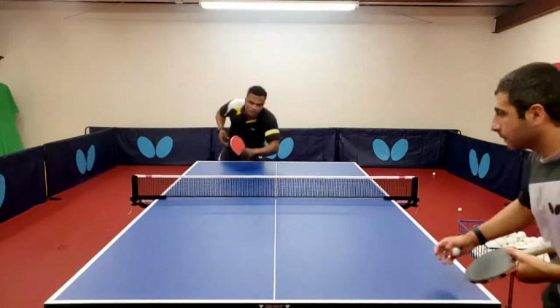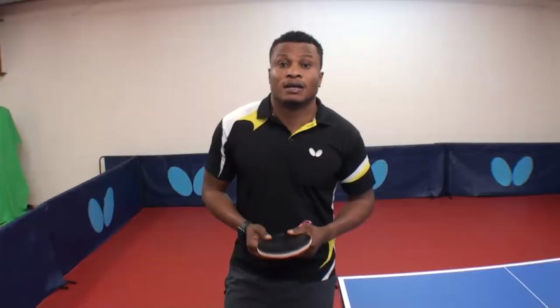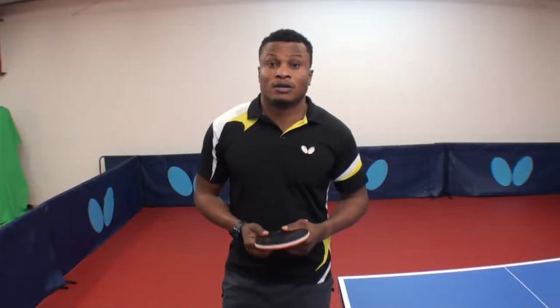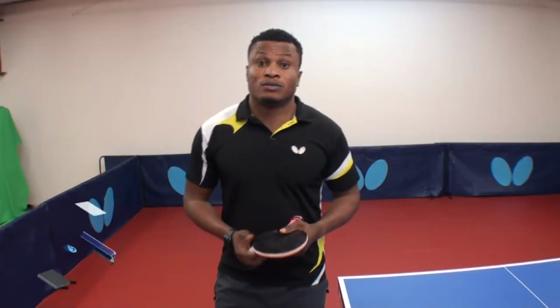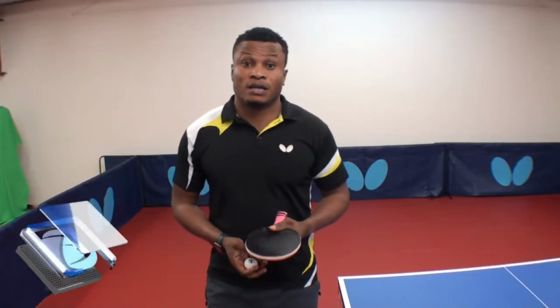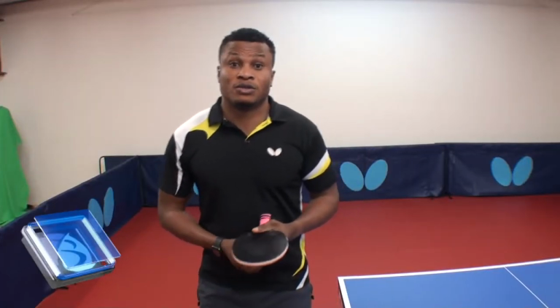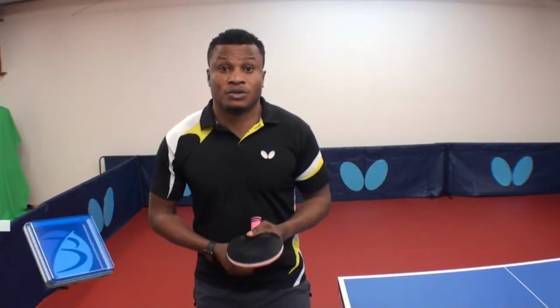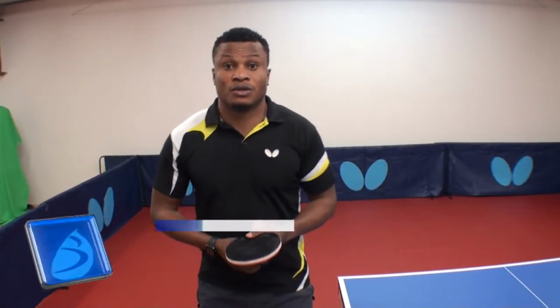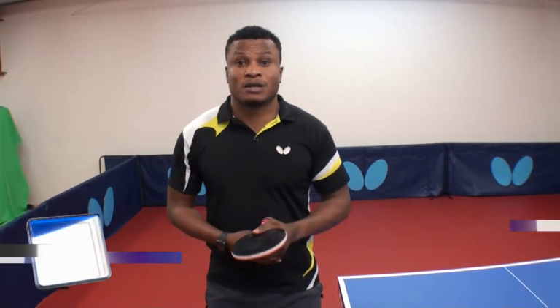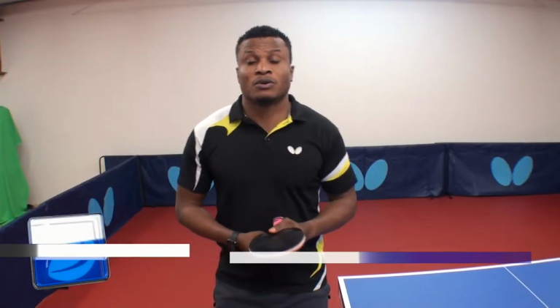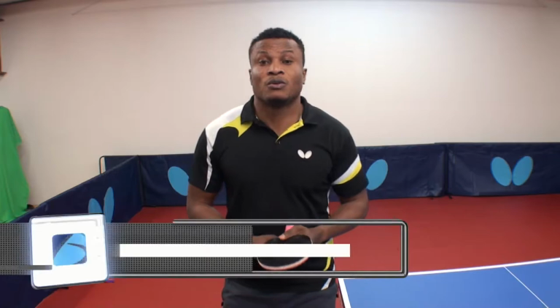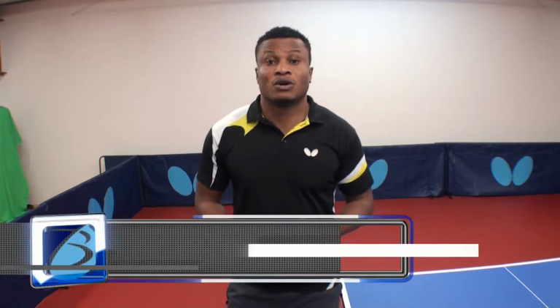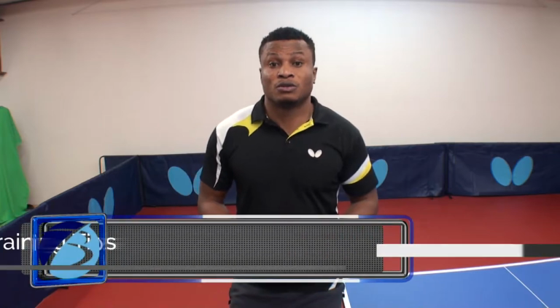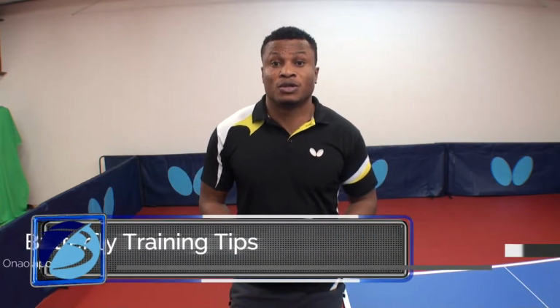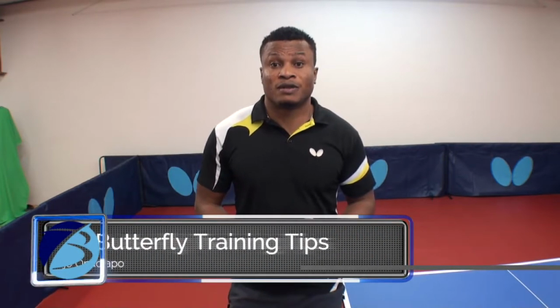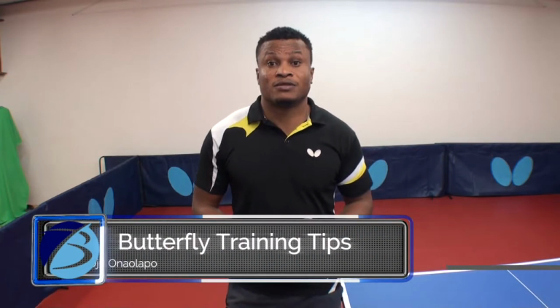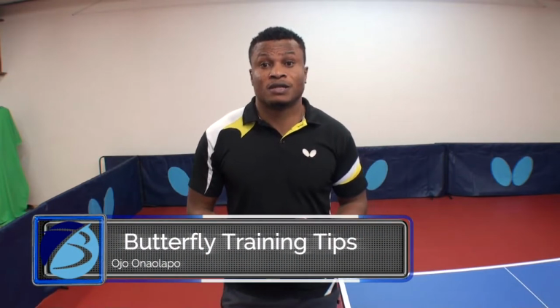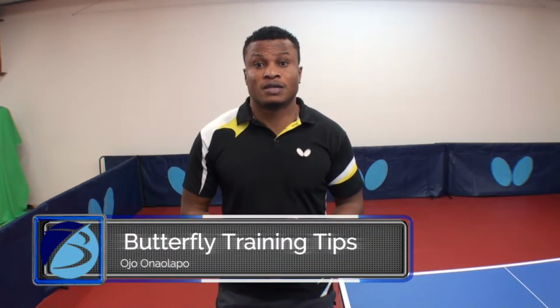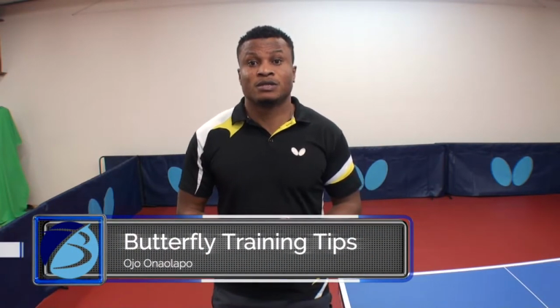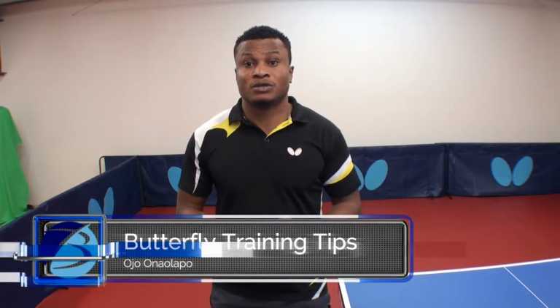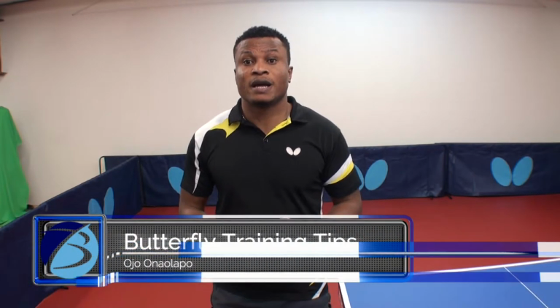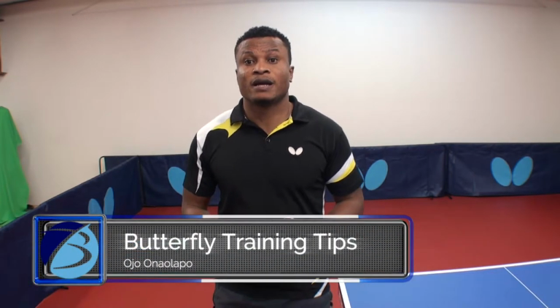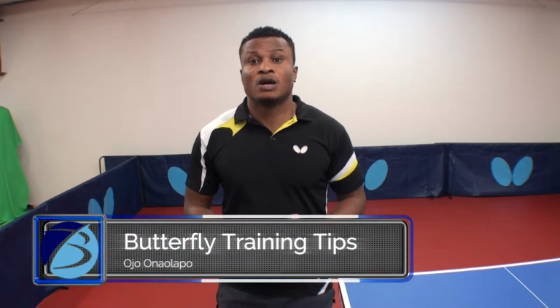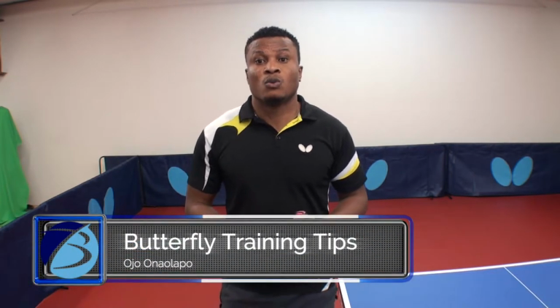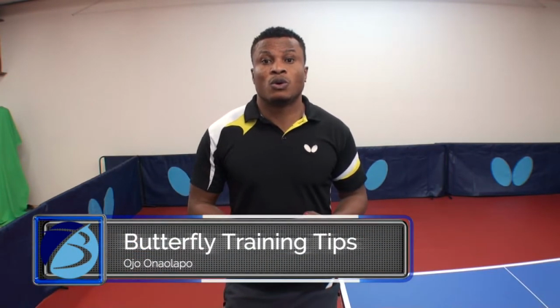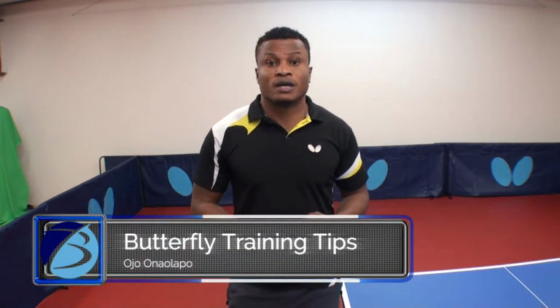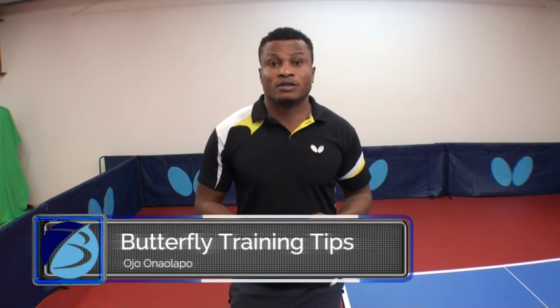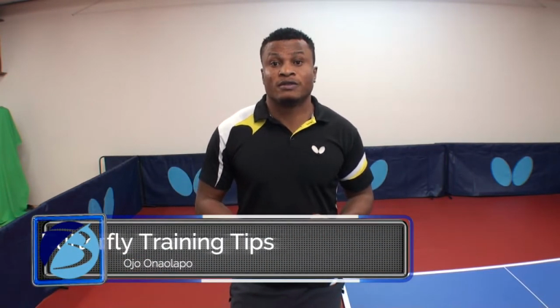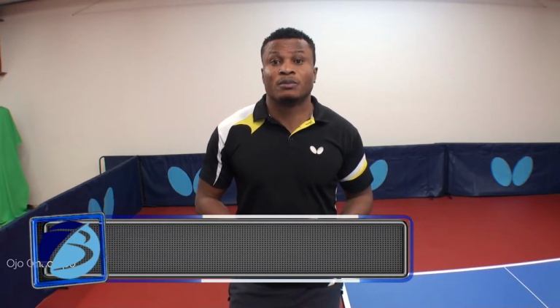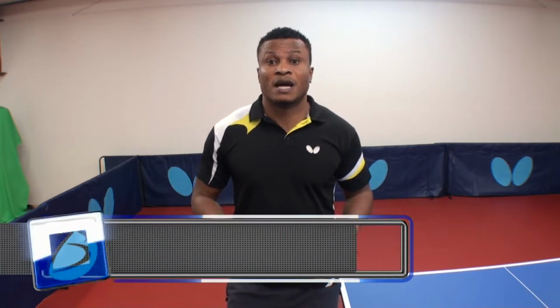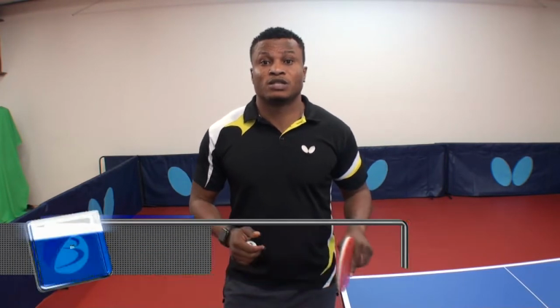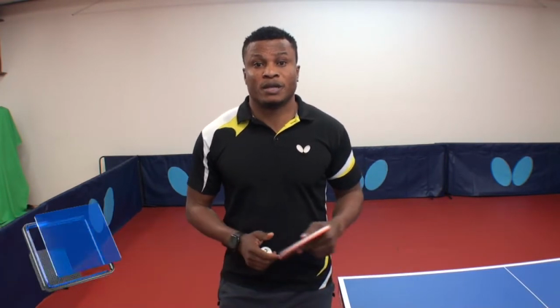Hello, my name is Adrian Olavo. Welcome to BorderFlight Trinities. Today, we're working on developing hand speed.